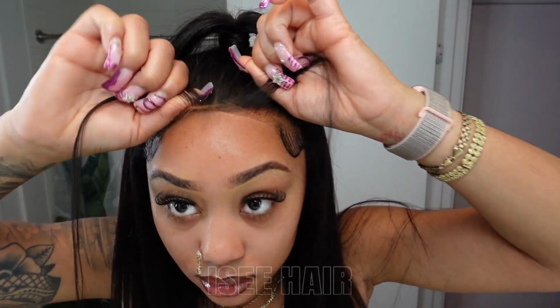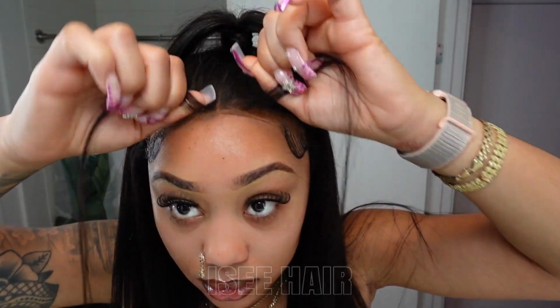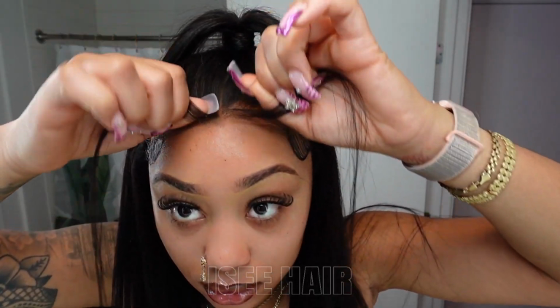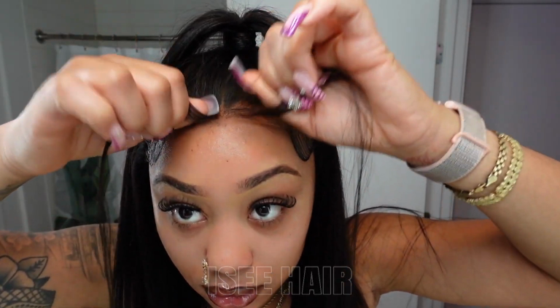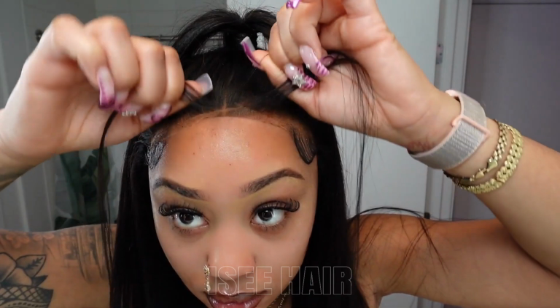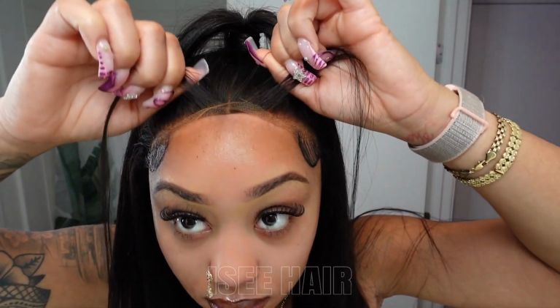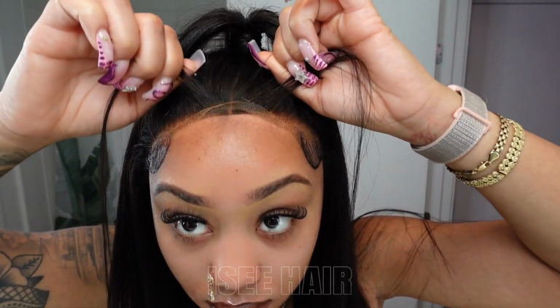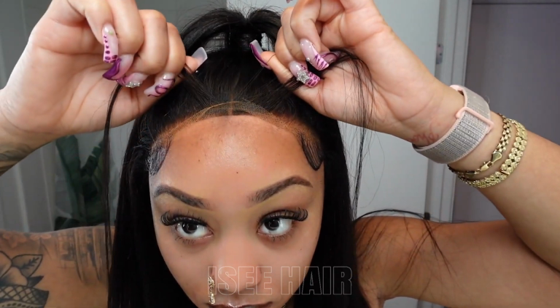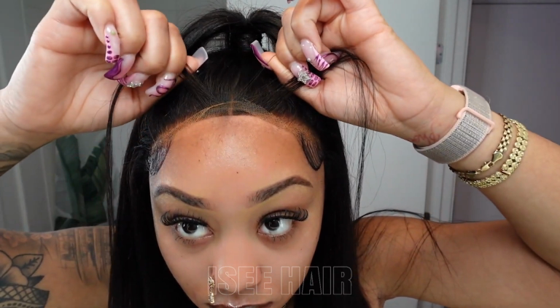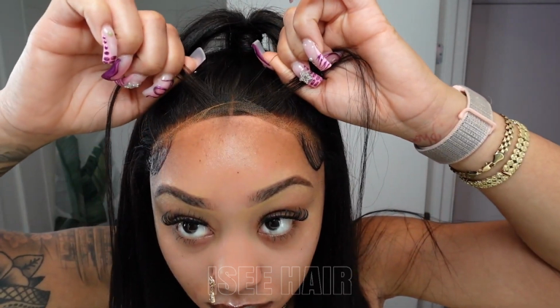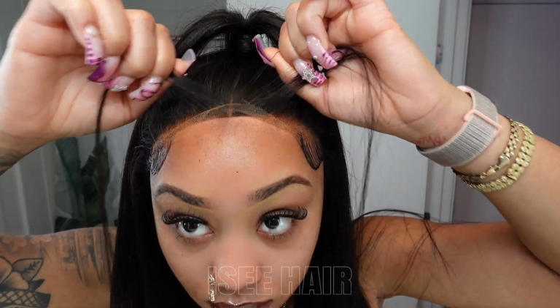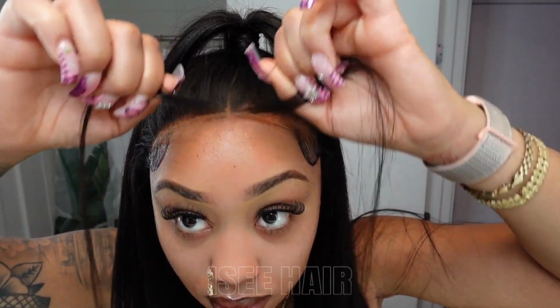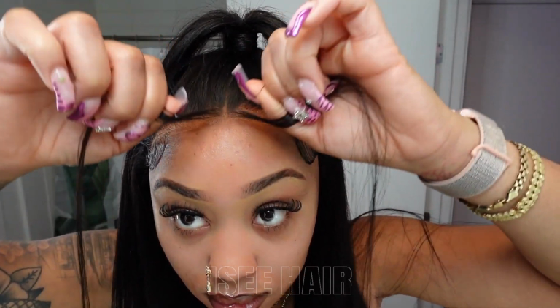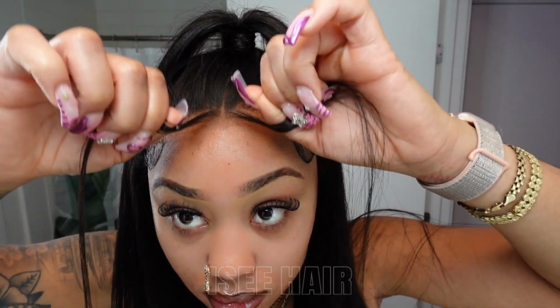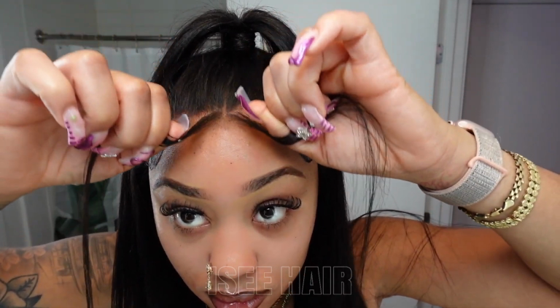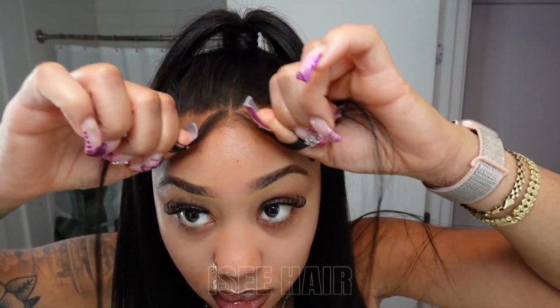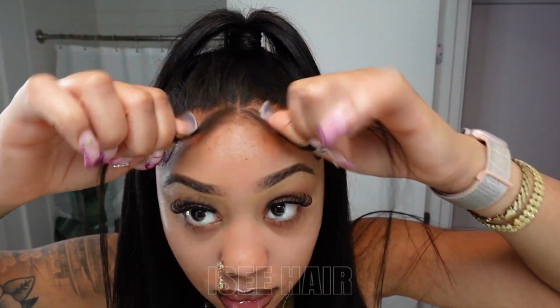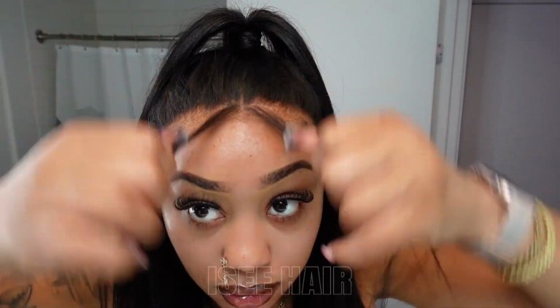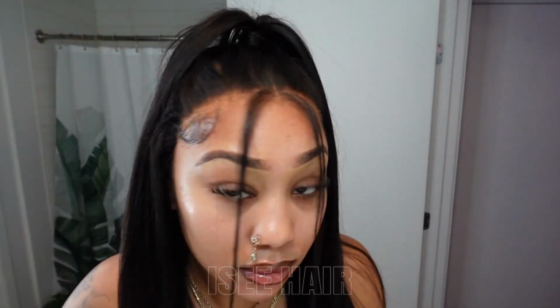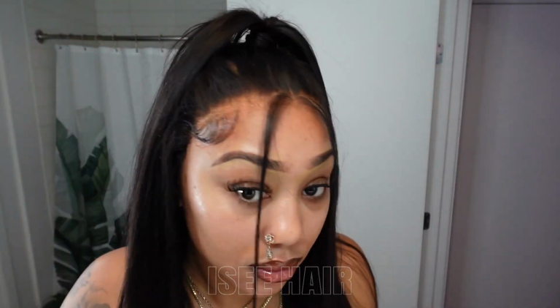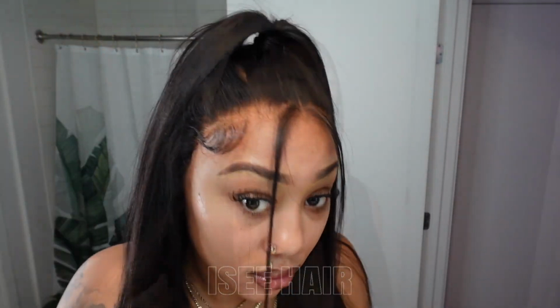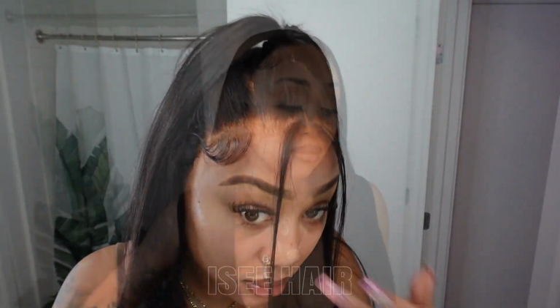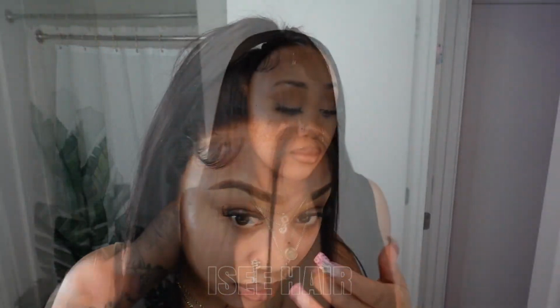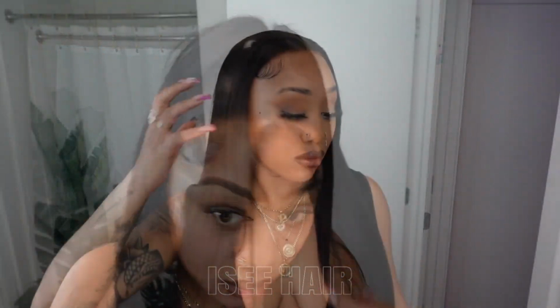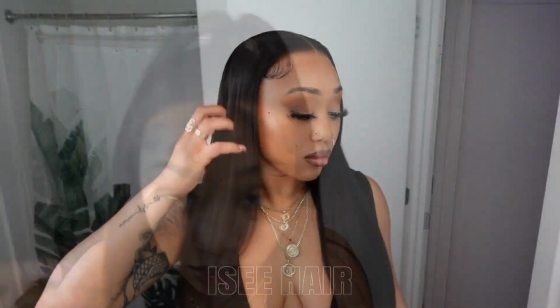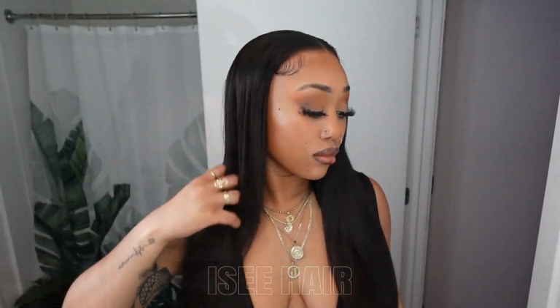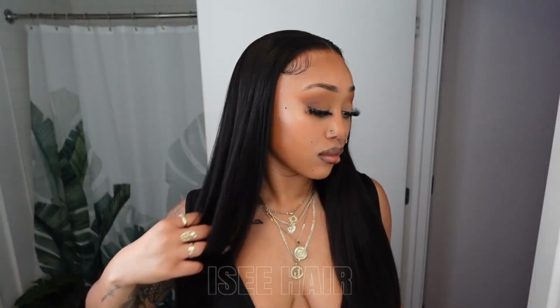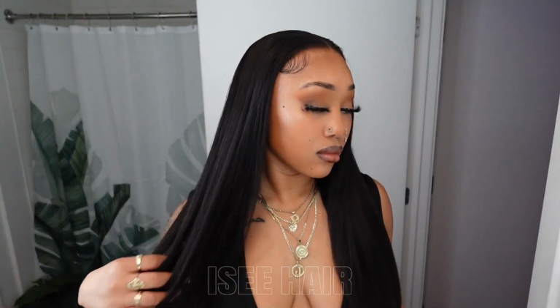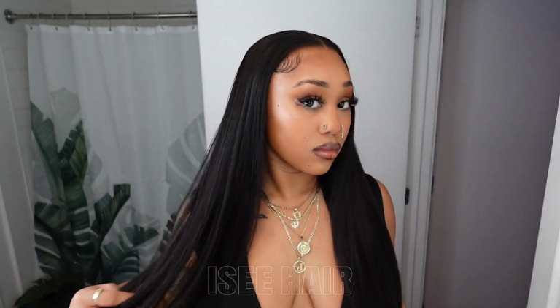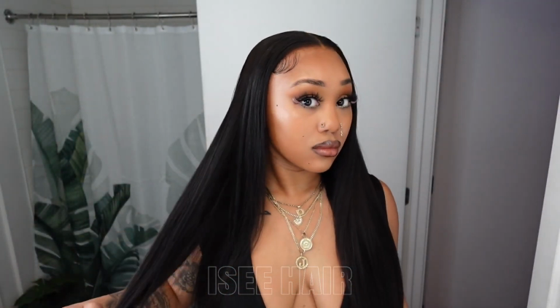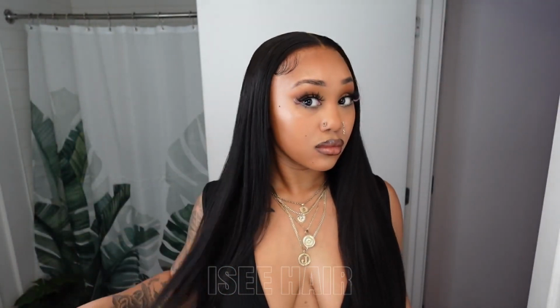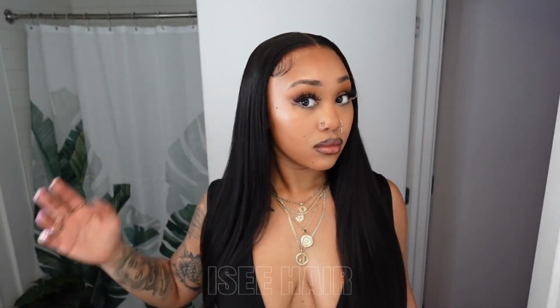Here's that up-close view for y'all, just showing you there was no glue, no tape, no spray, nothing used.